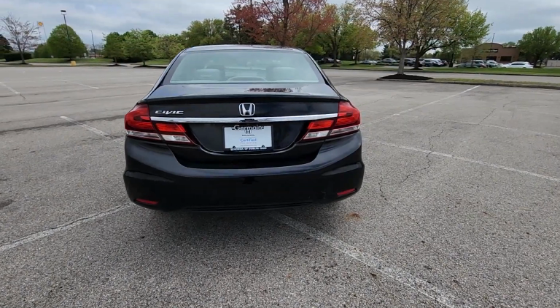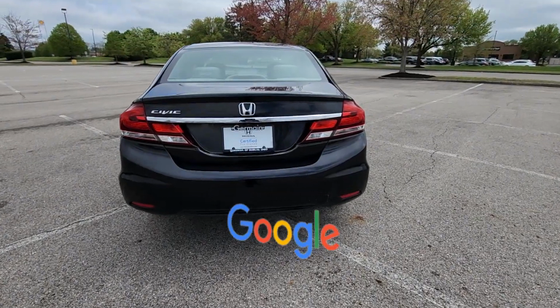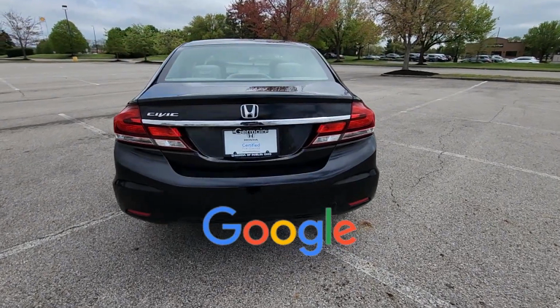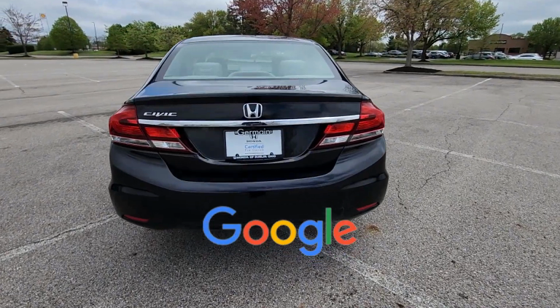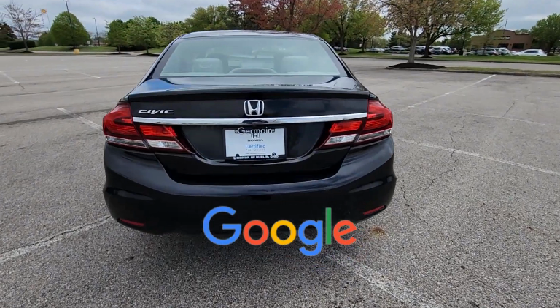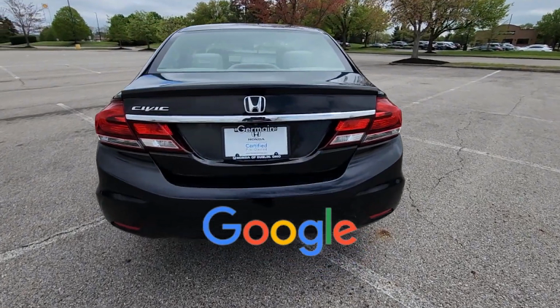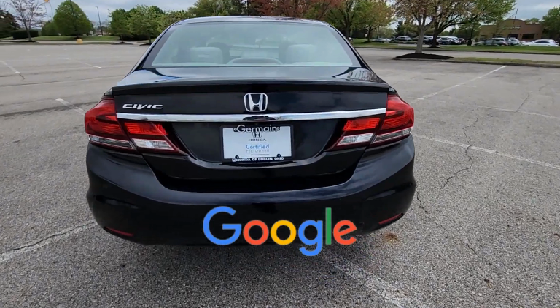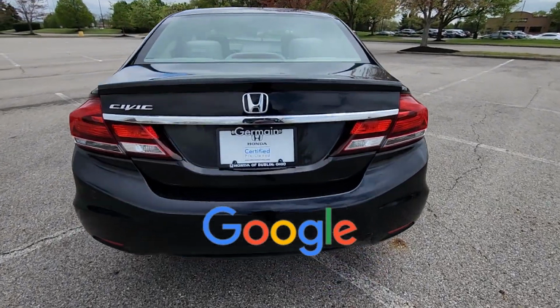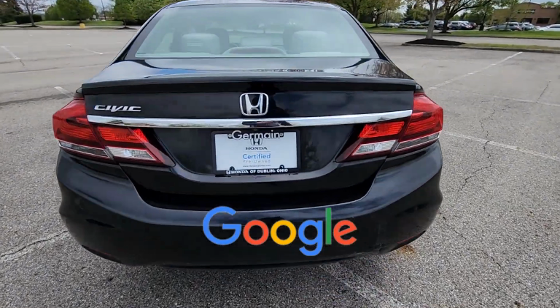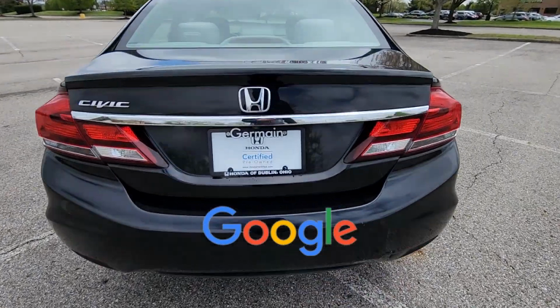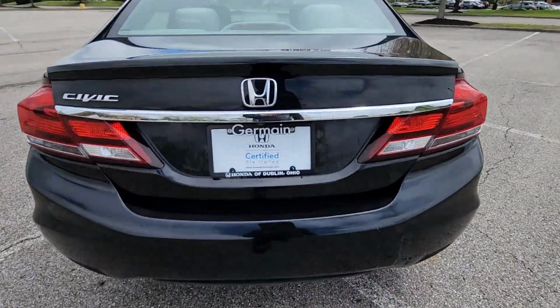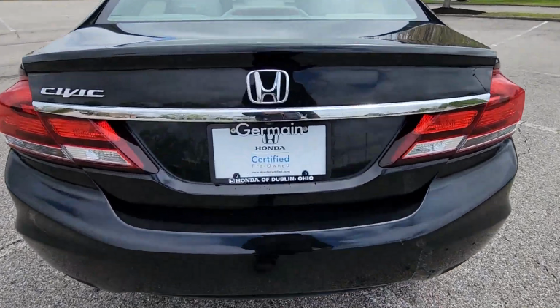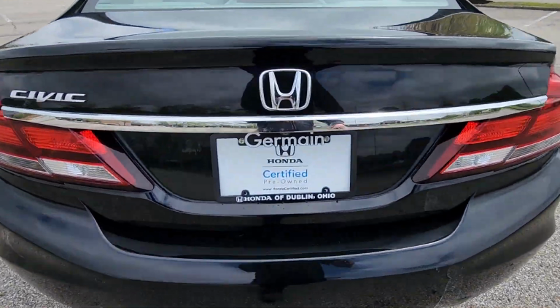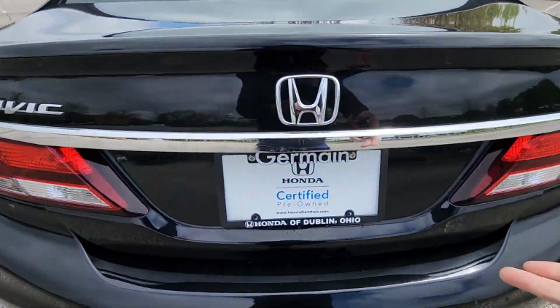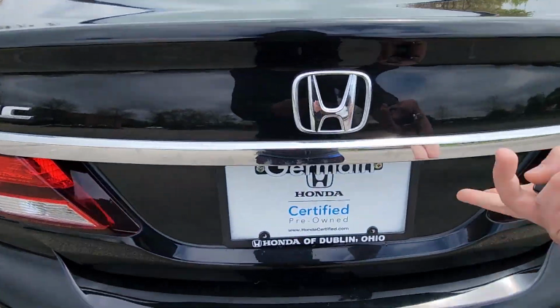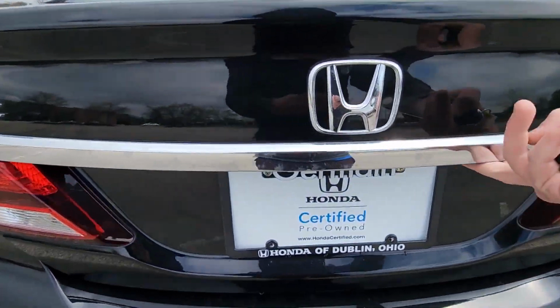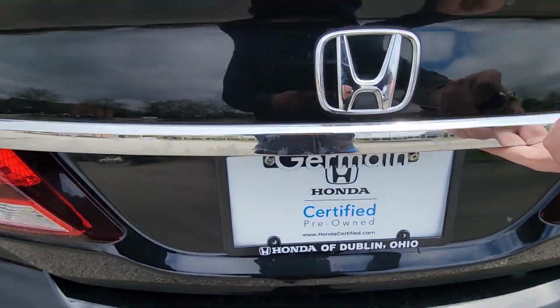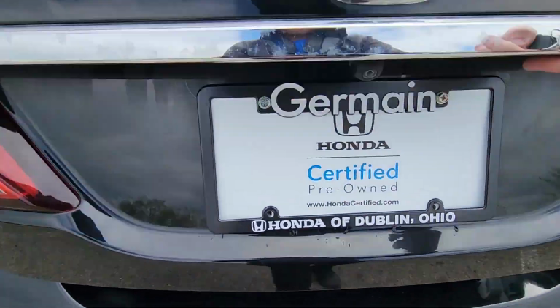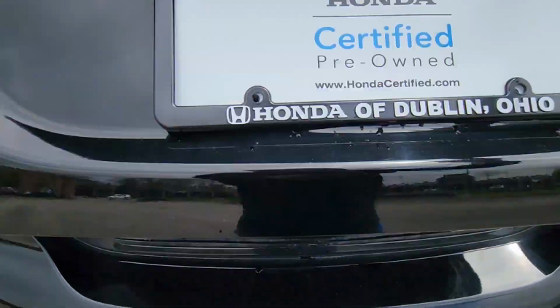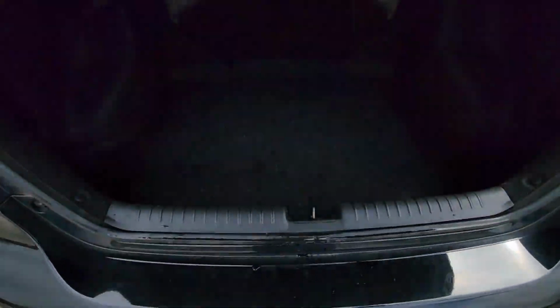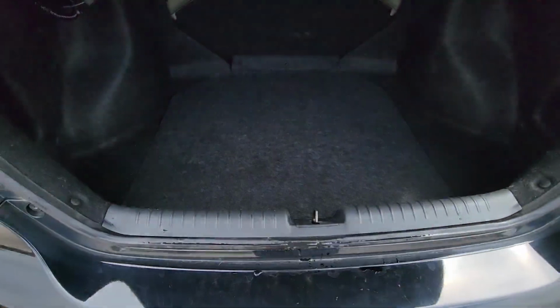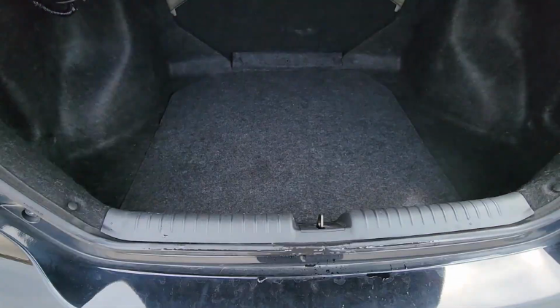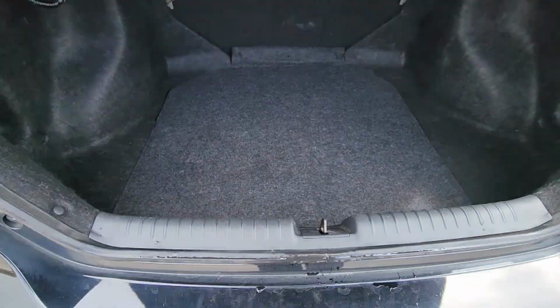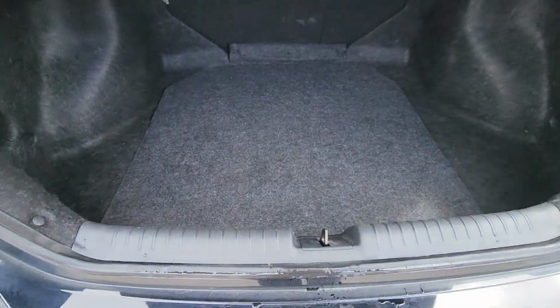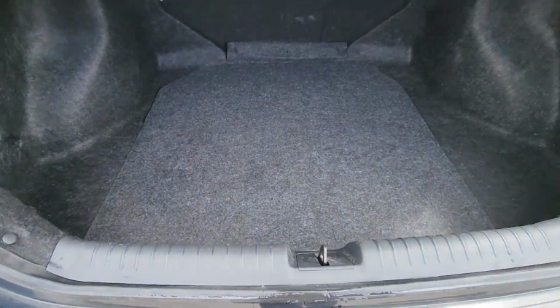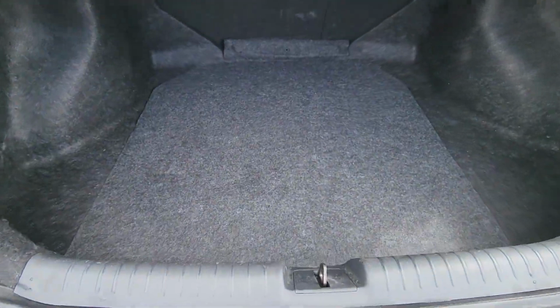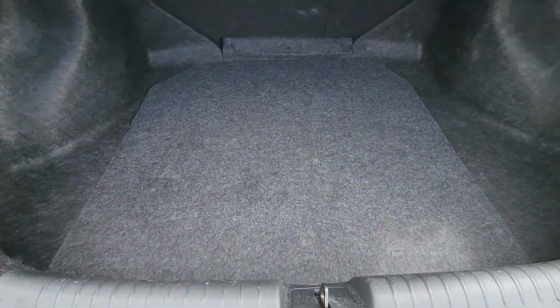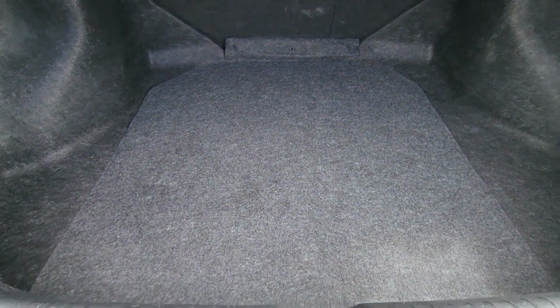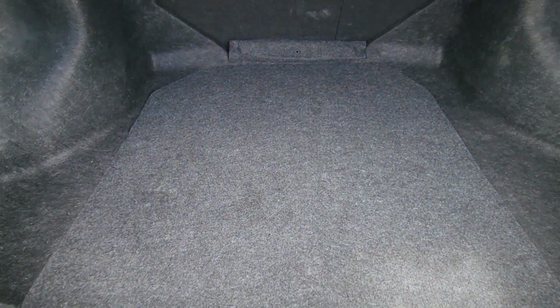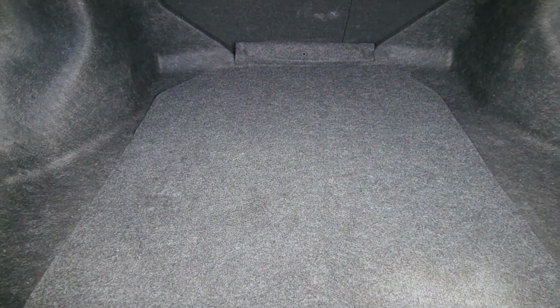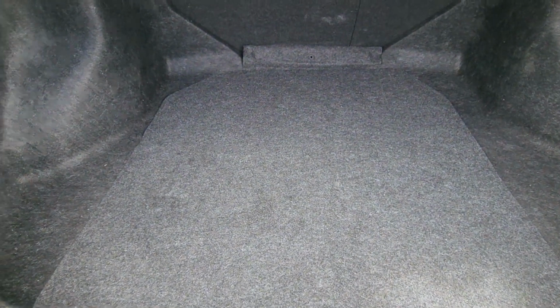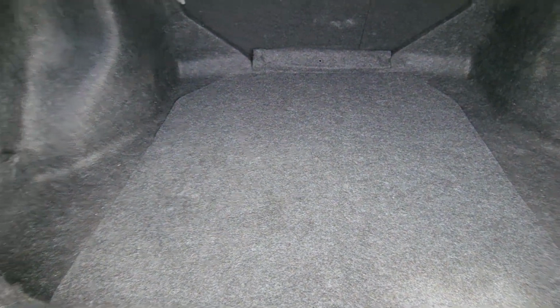This is a top-rated dealer. This stylish, long-lasting ride won't last long, so hurry!